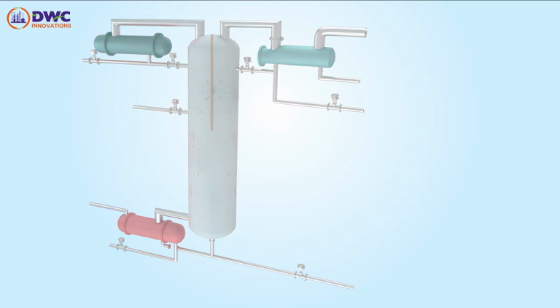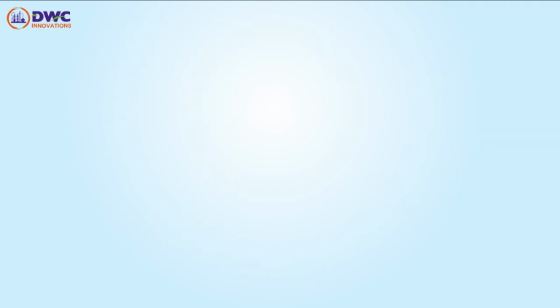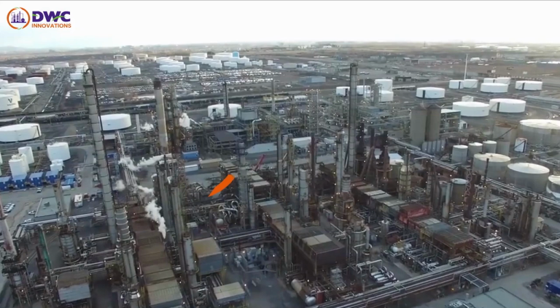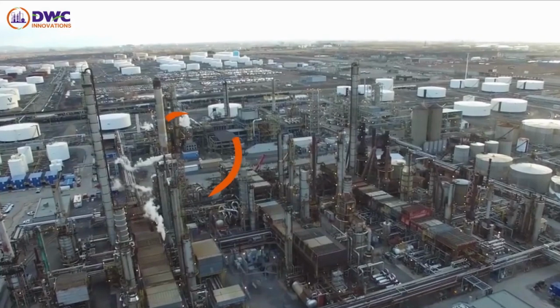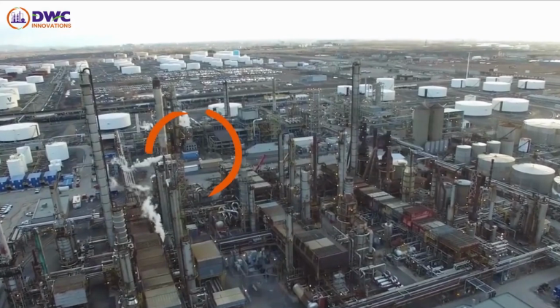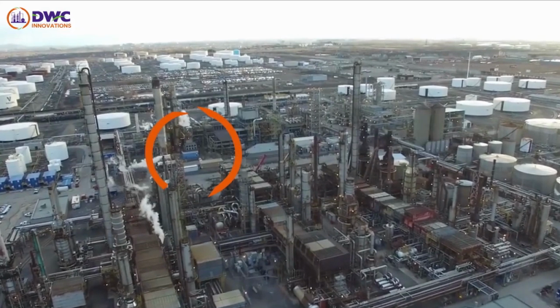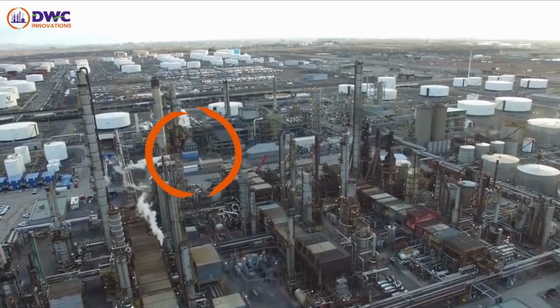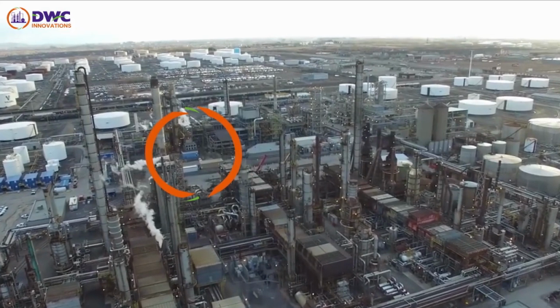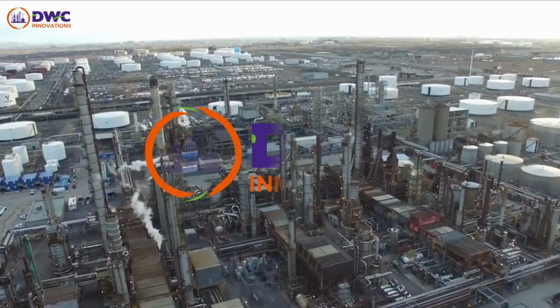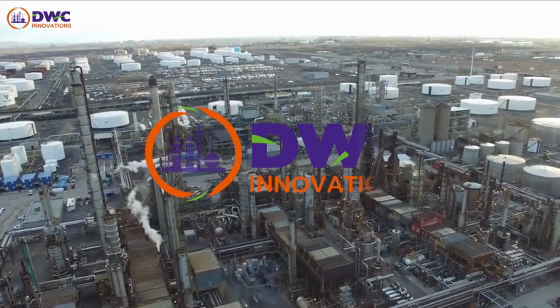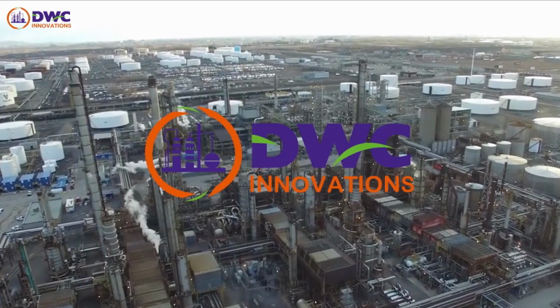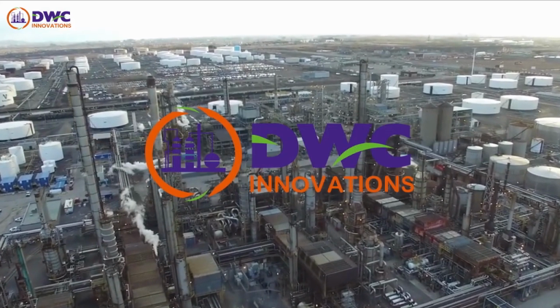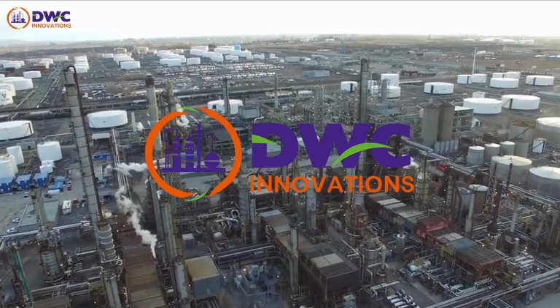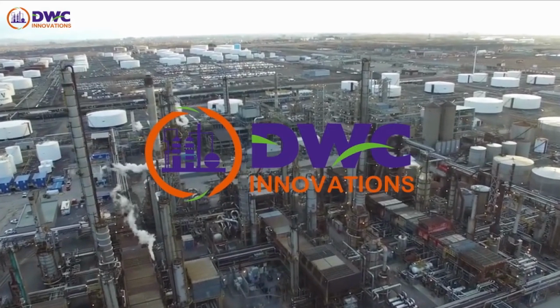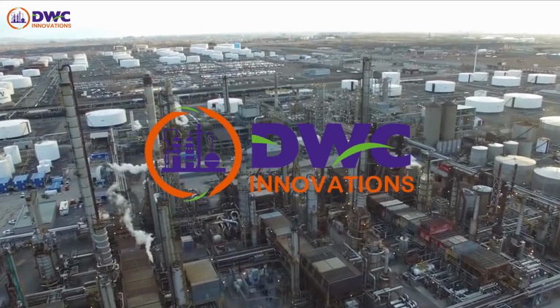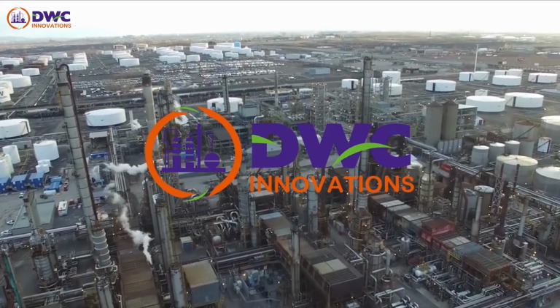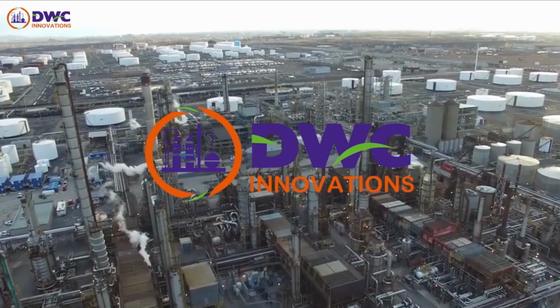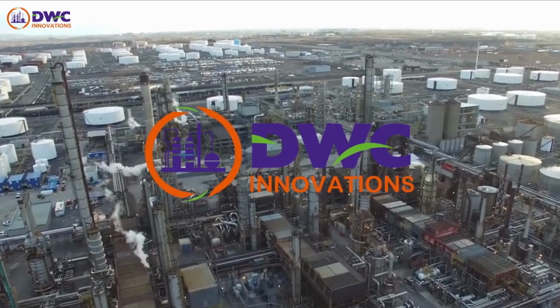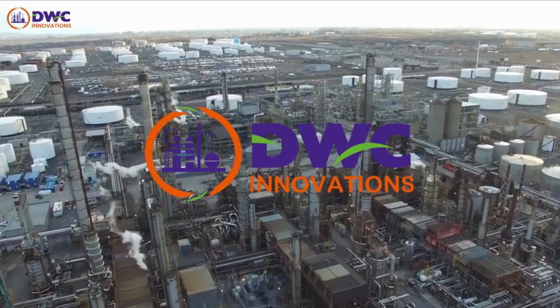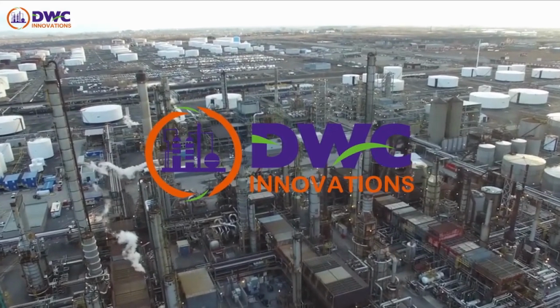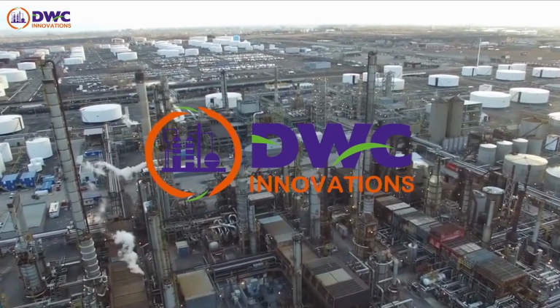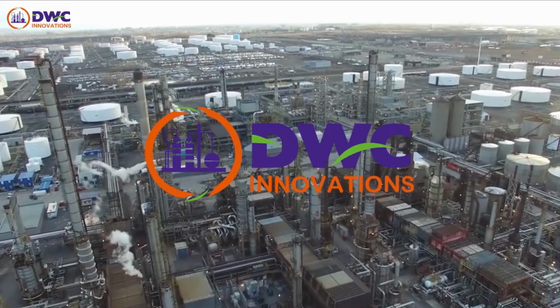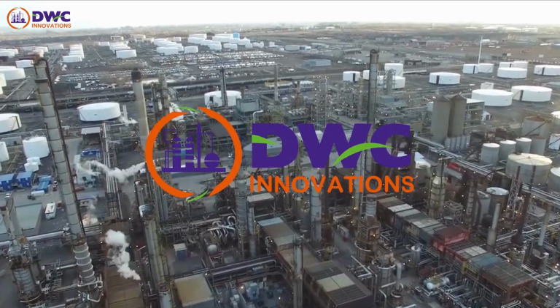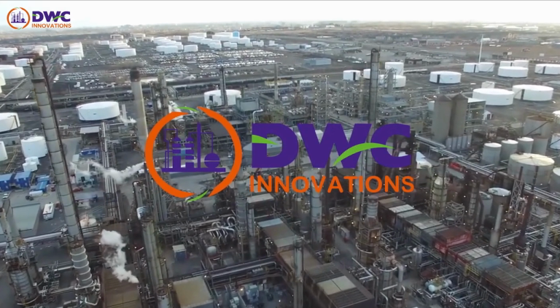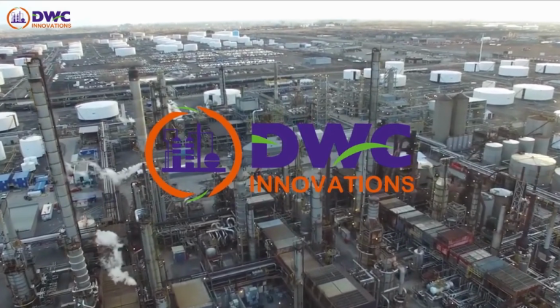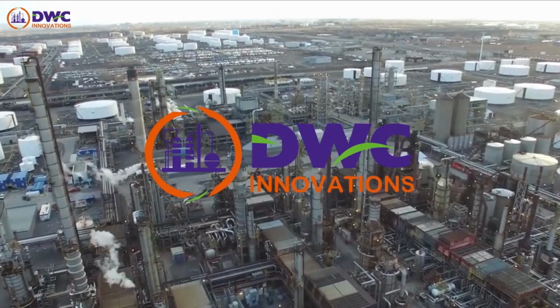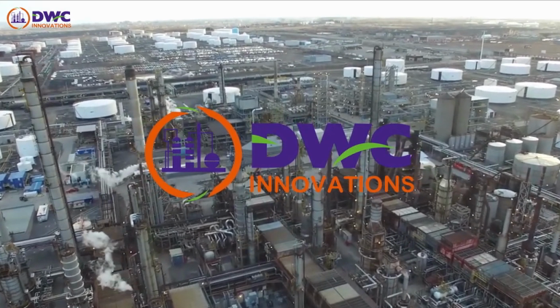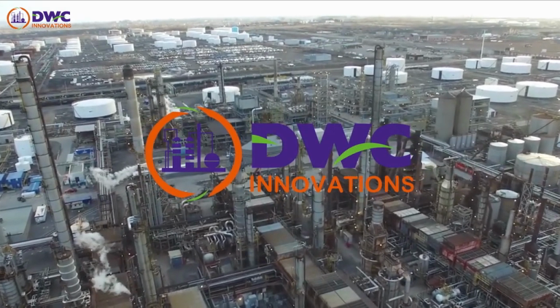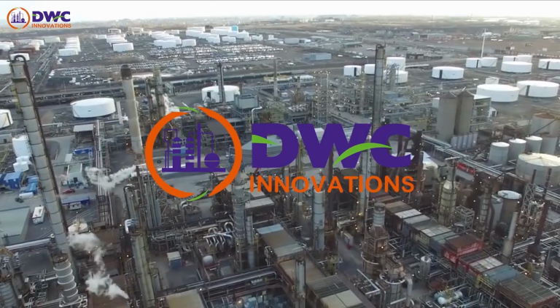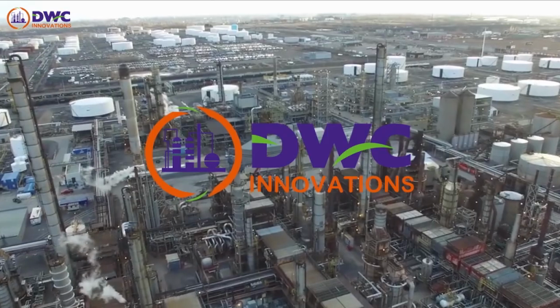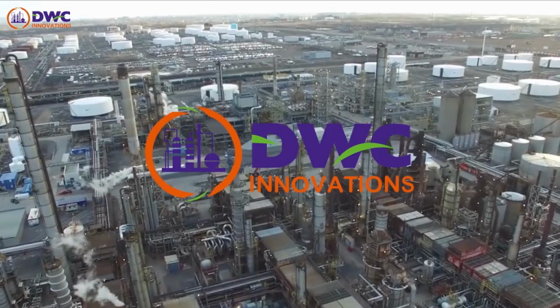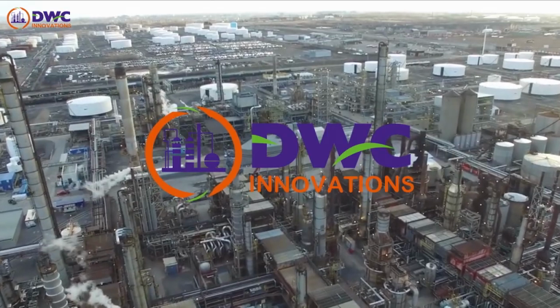Switch to DWC Innovations to get complete project management over your refinery lifecycle.